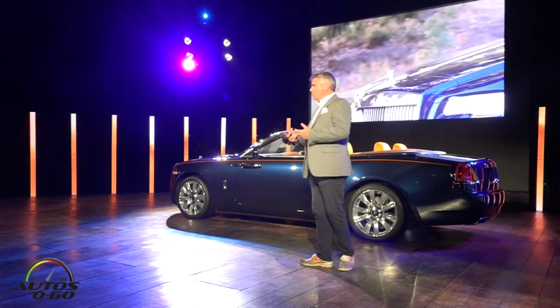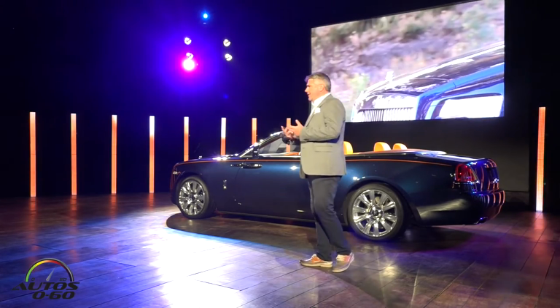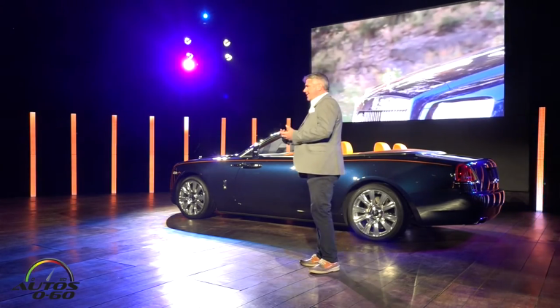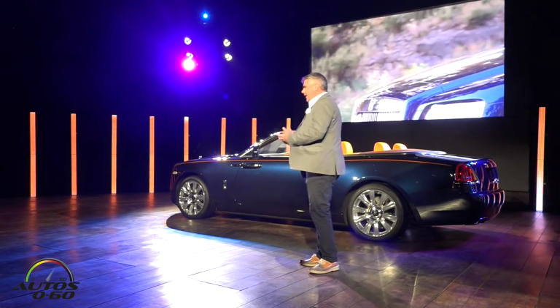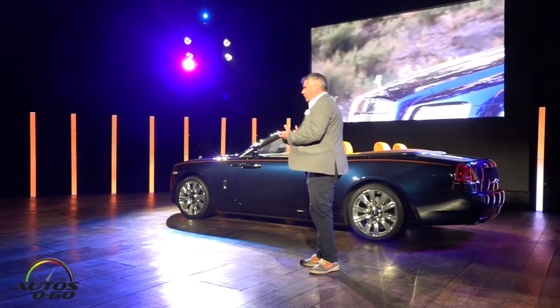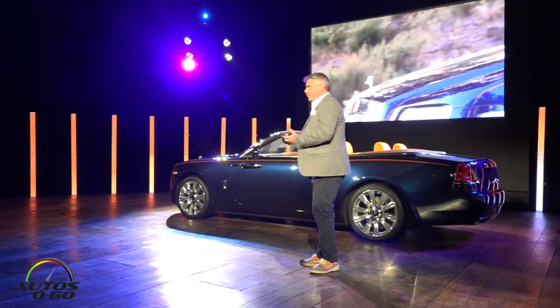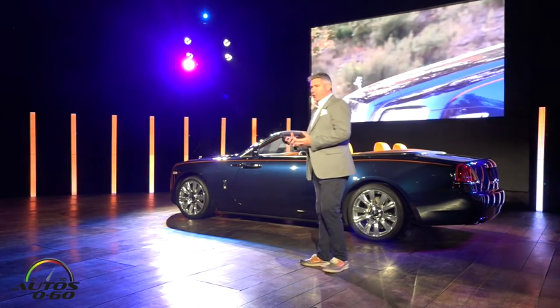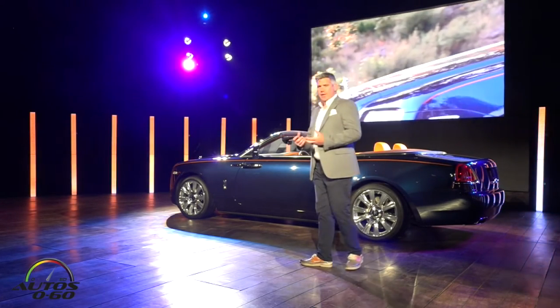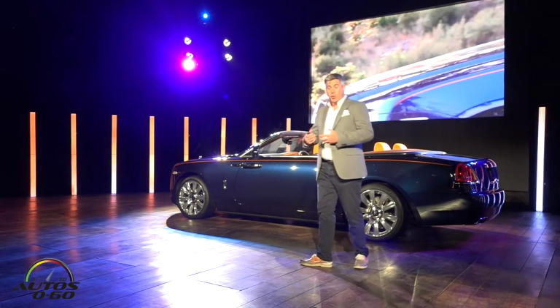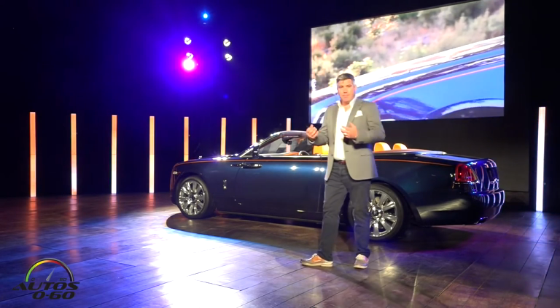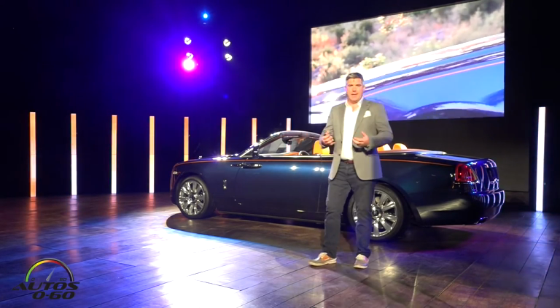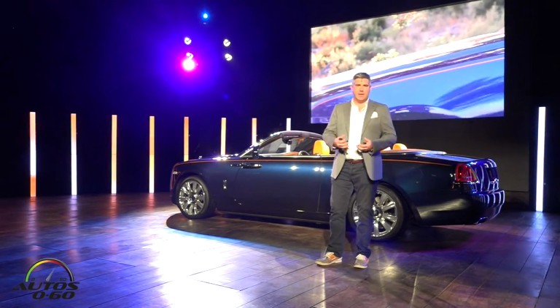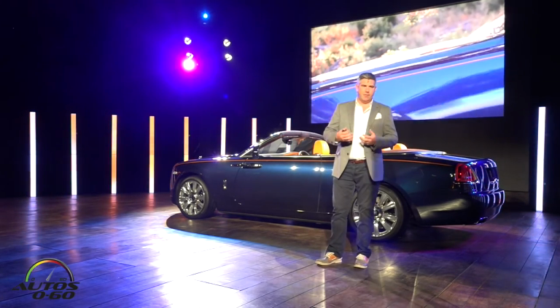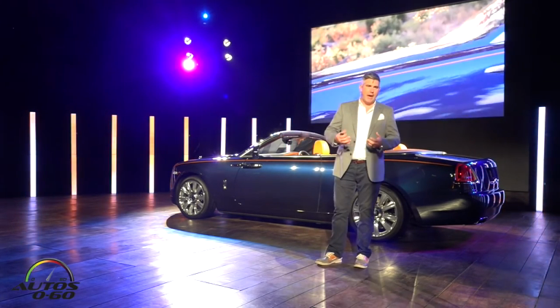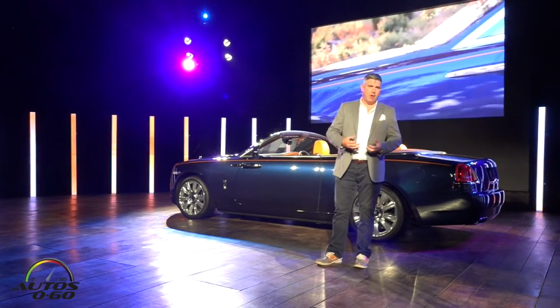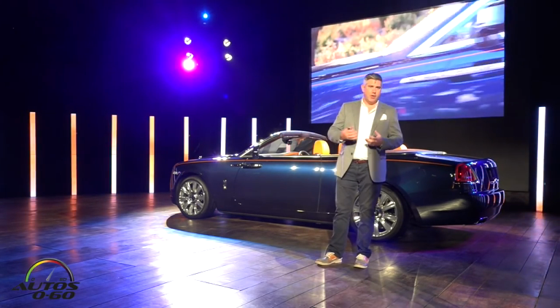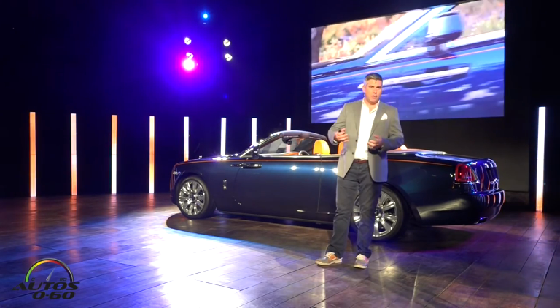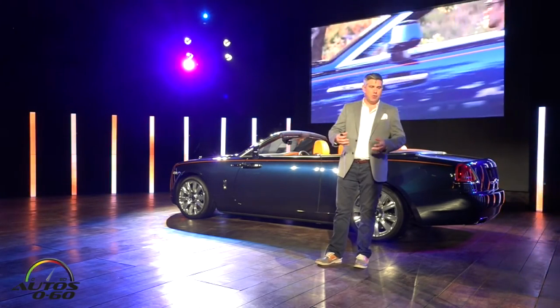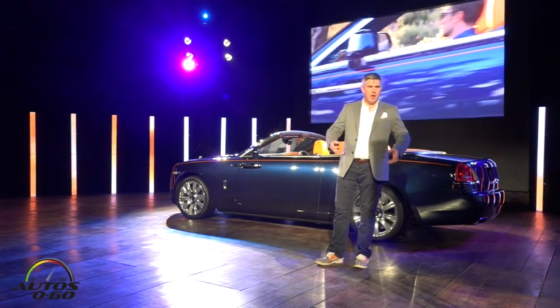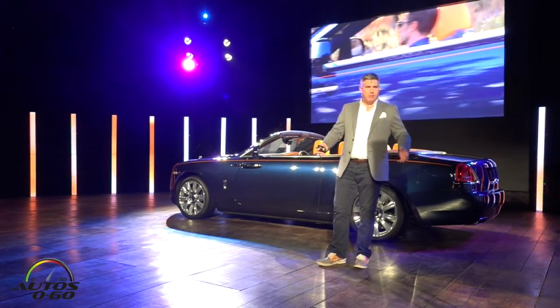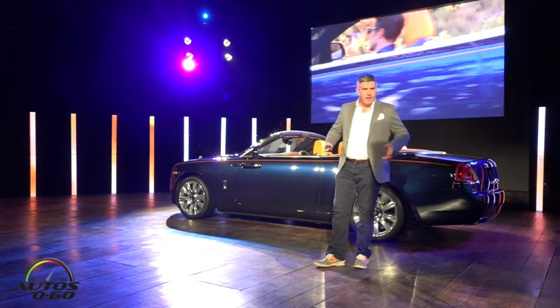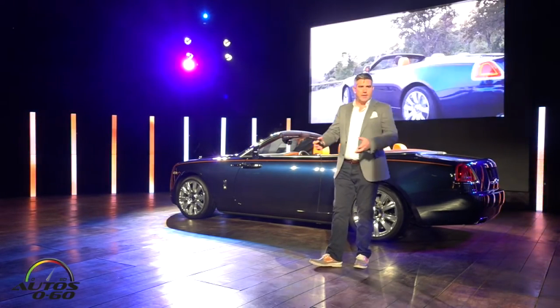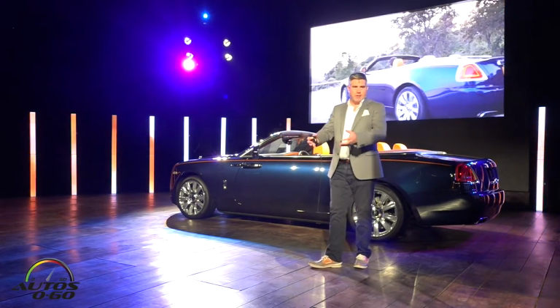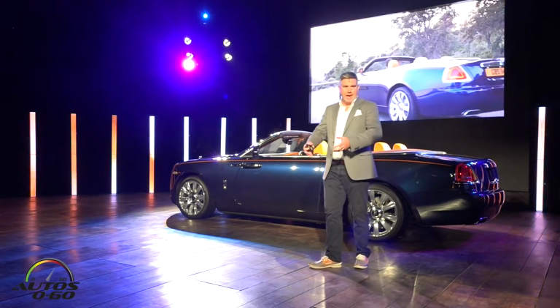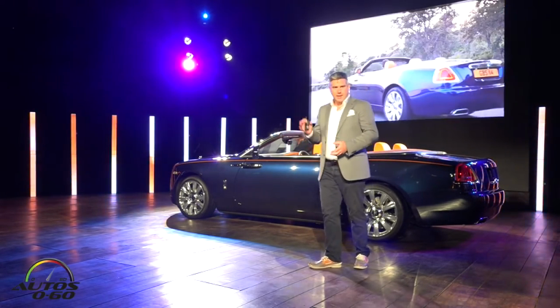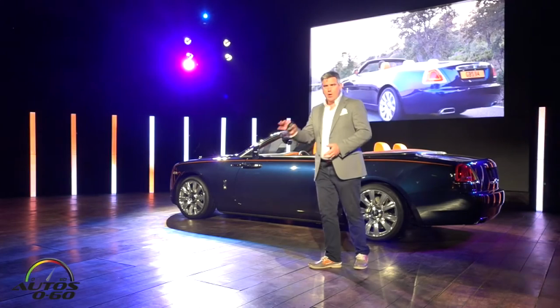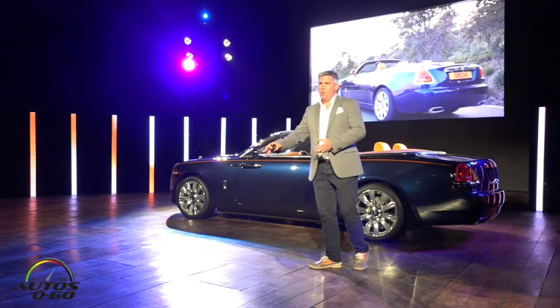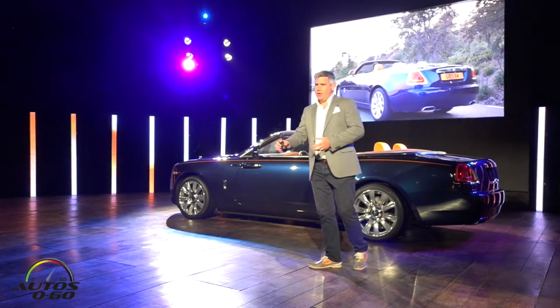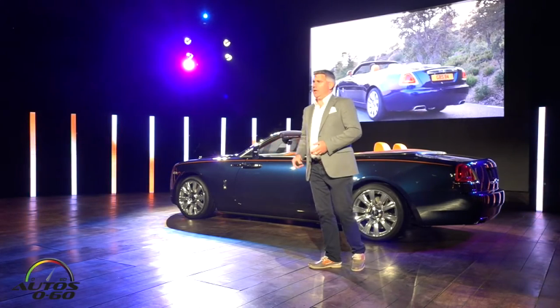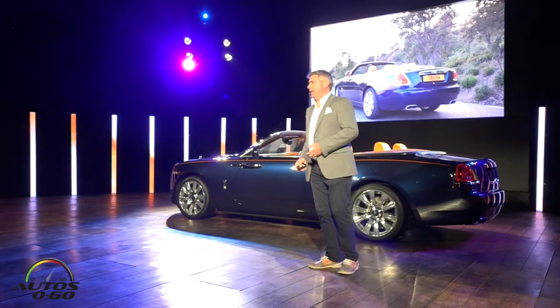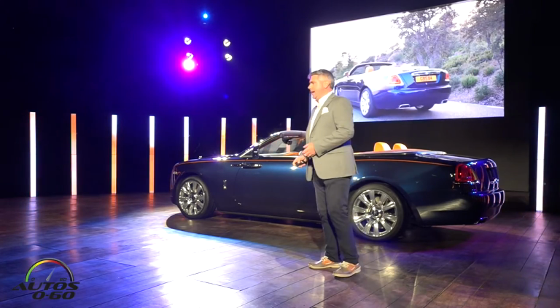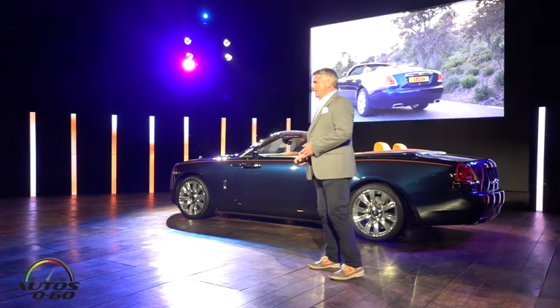Dawn is this languorous beauty, but with masses of power and torque, ready to react when you hit the gas.